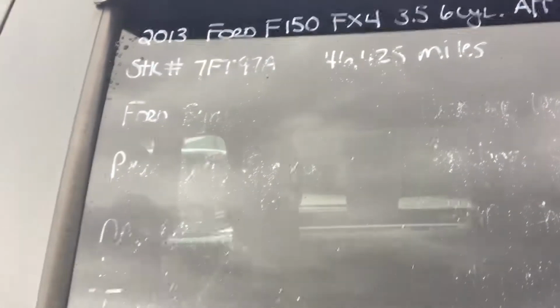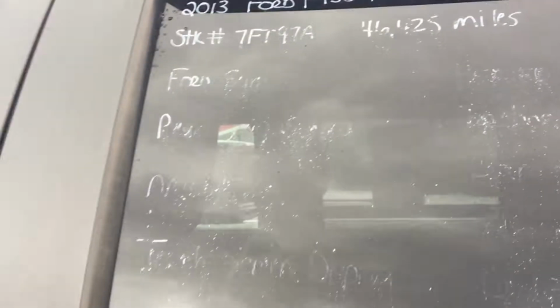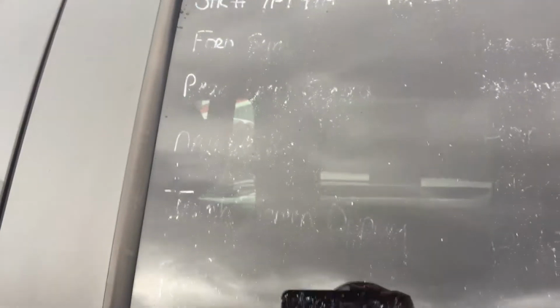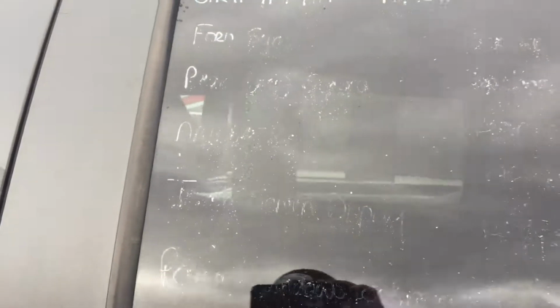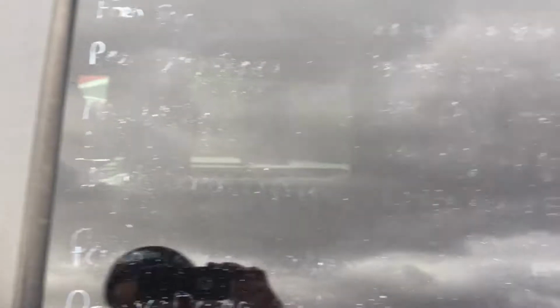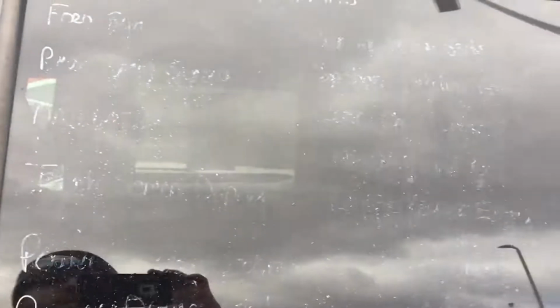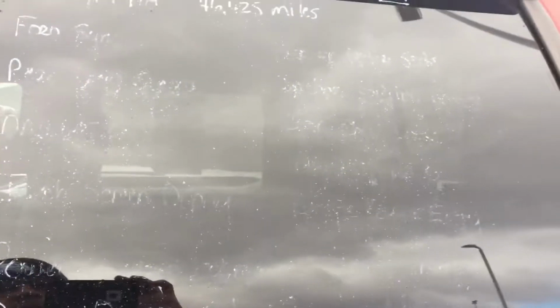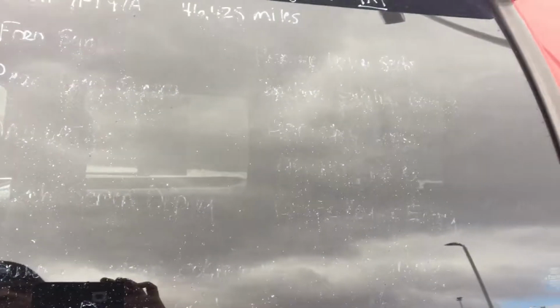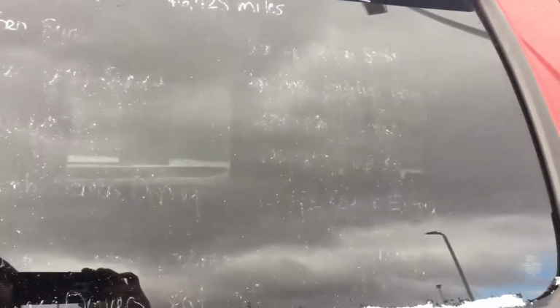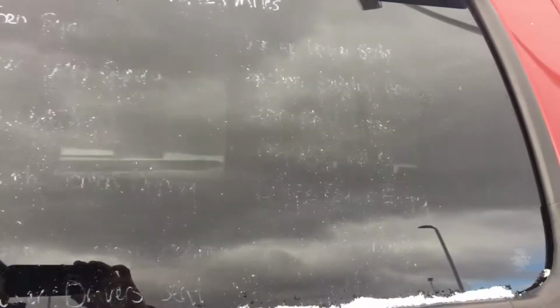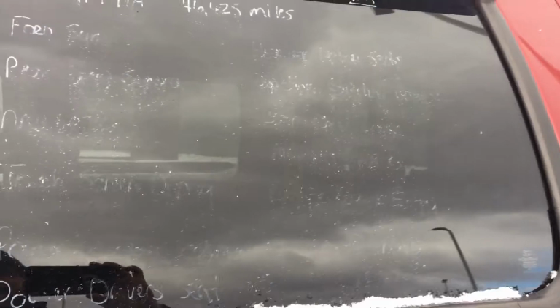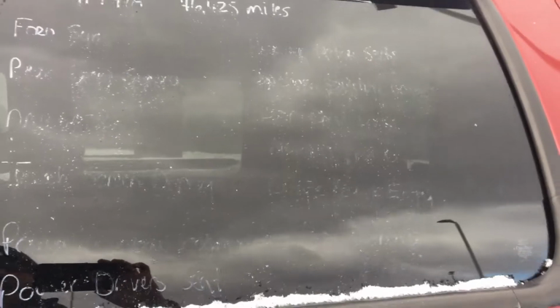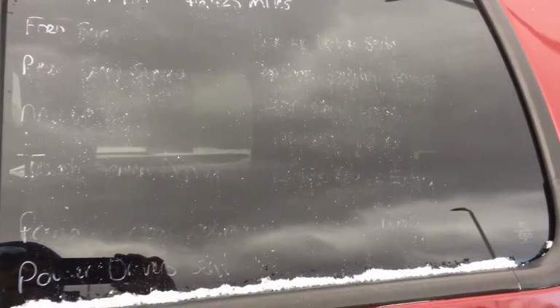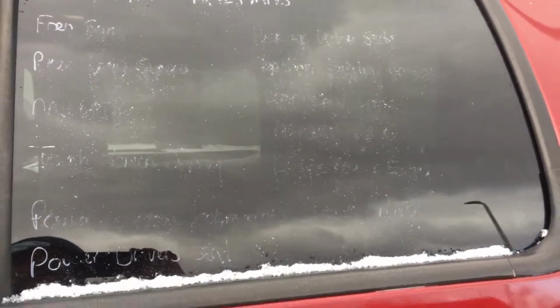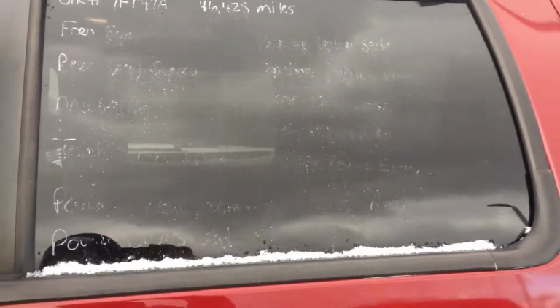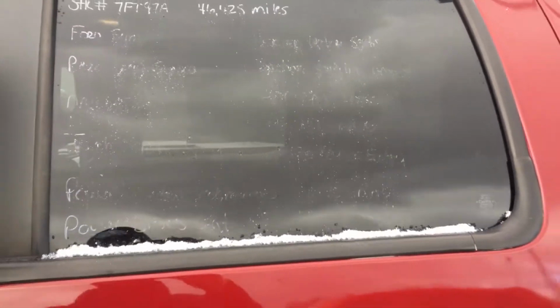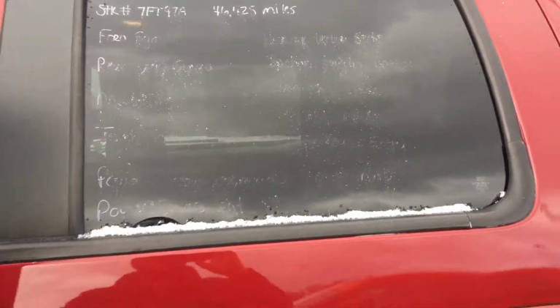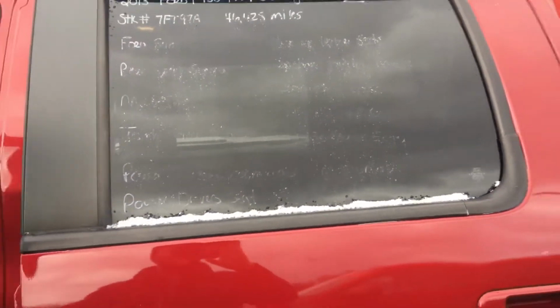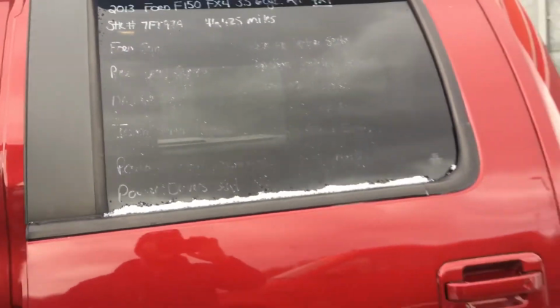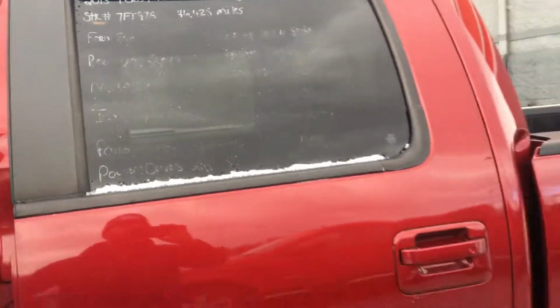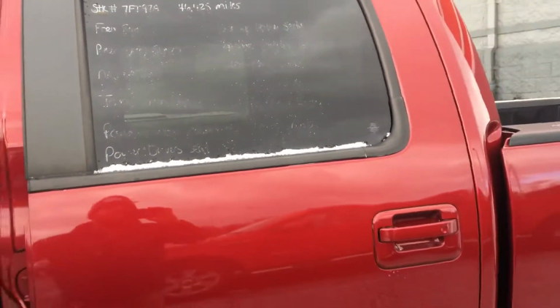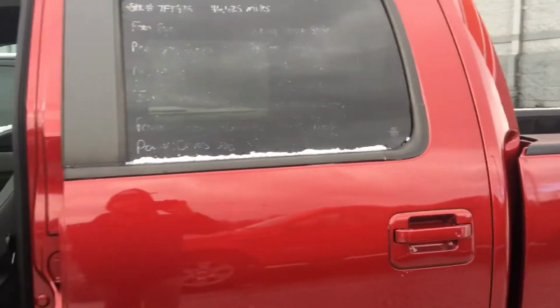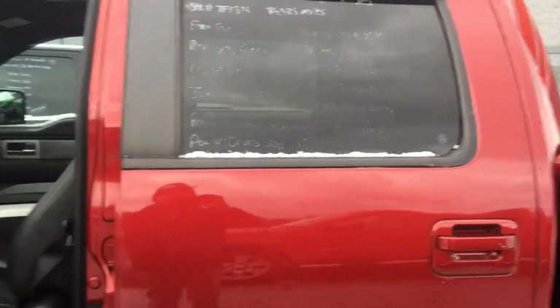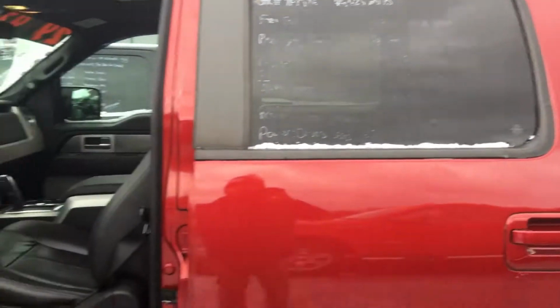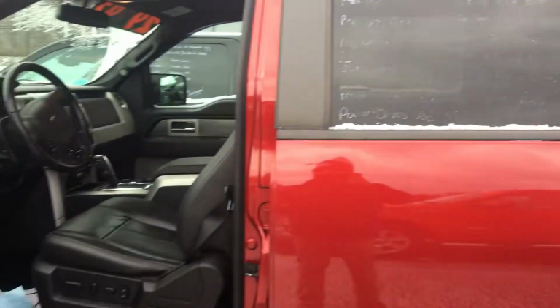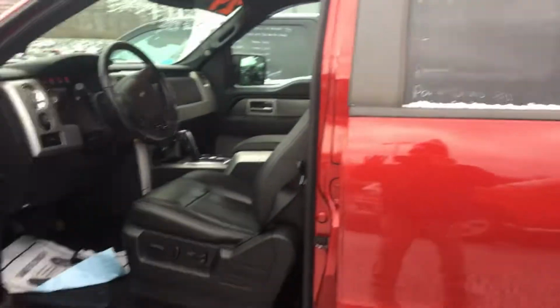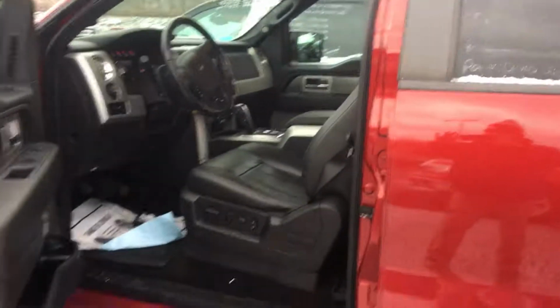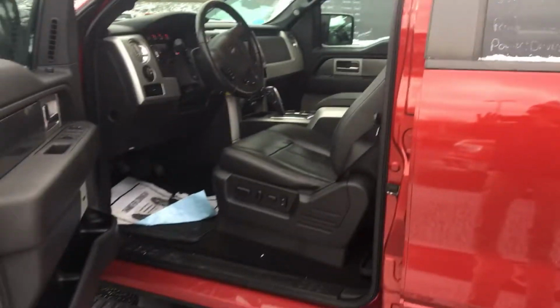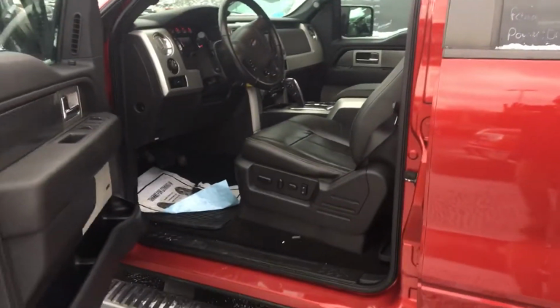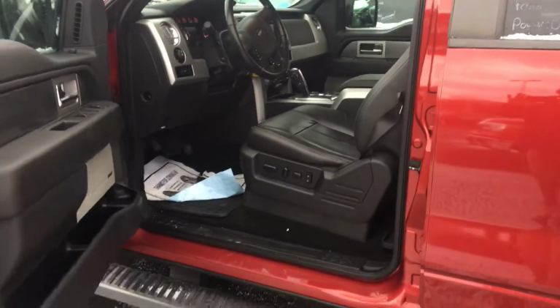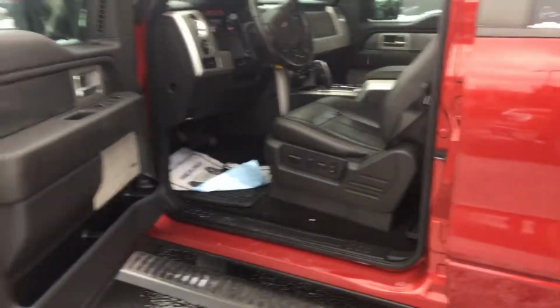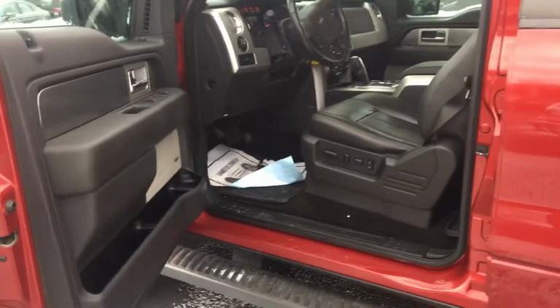It has a little over 46,000 miles, crew cab, and tons of options.